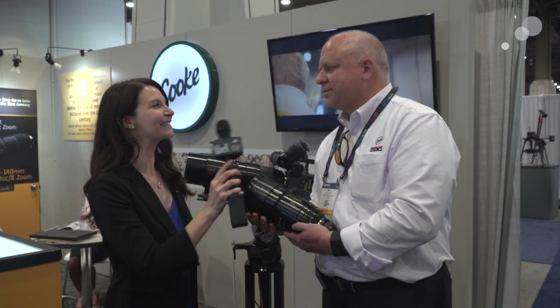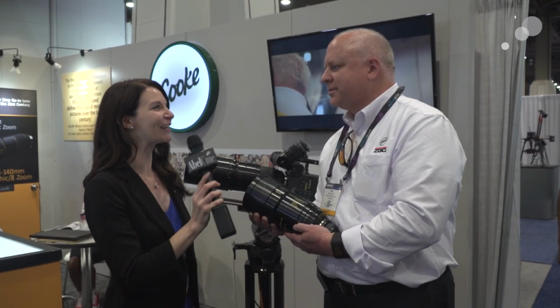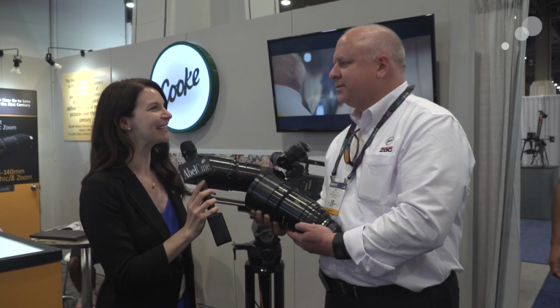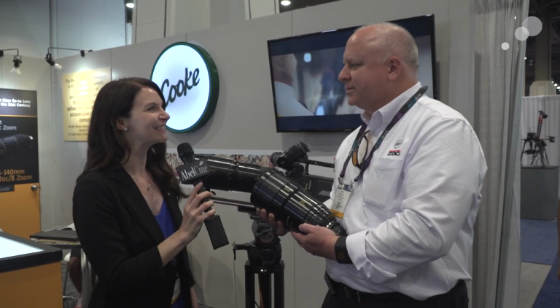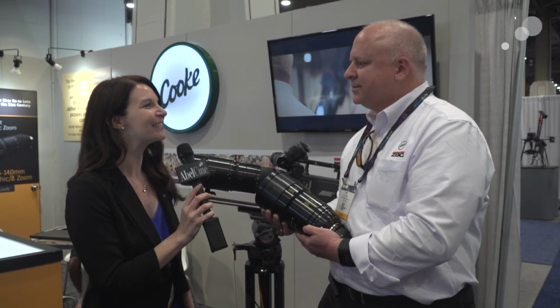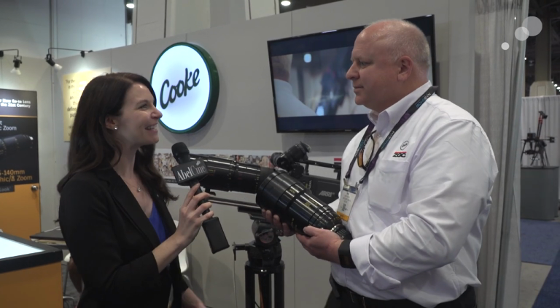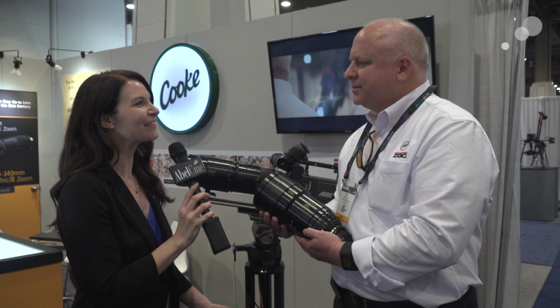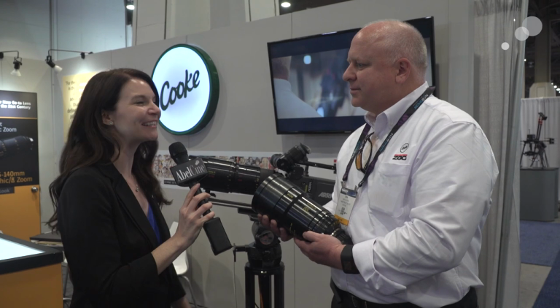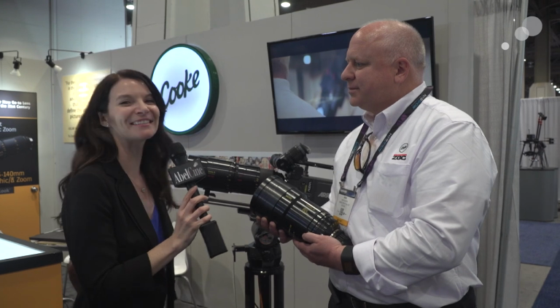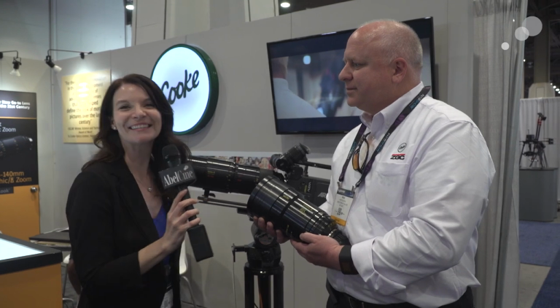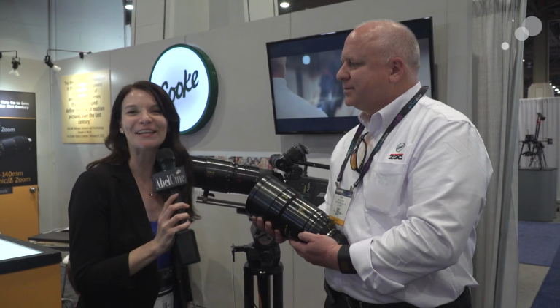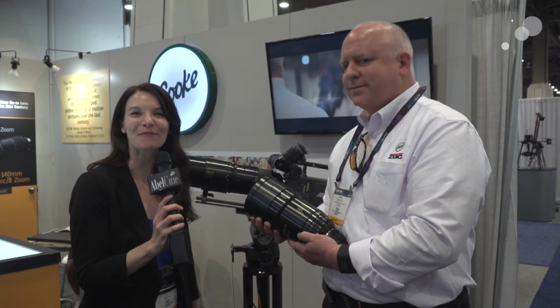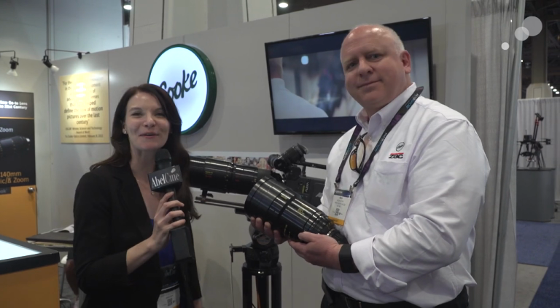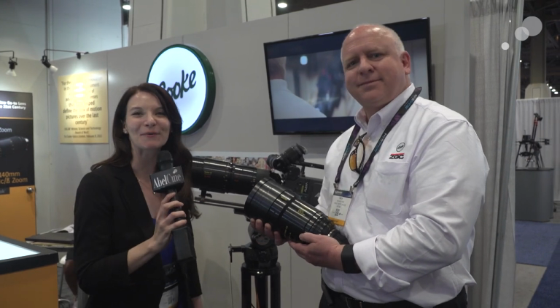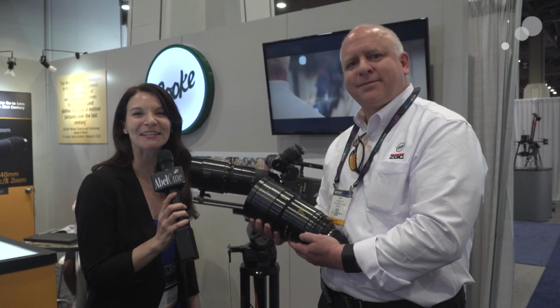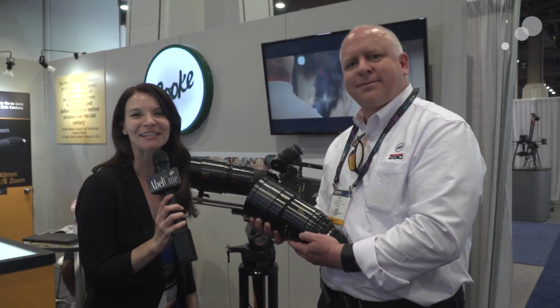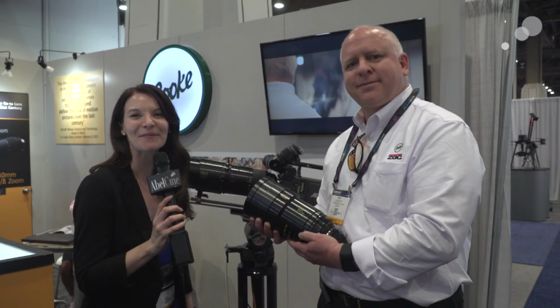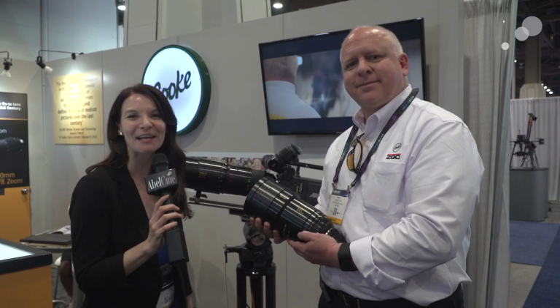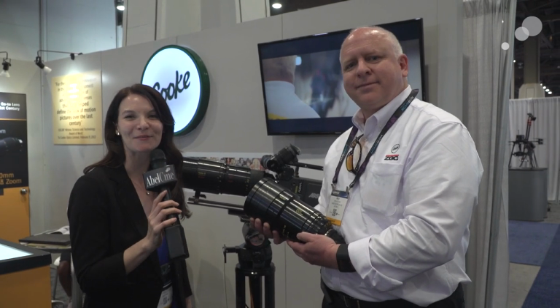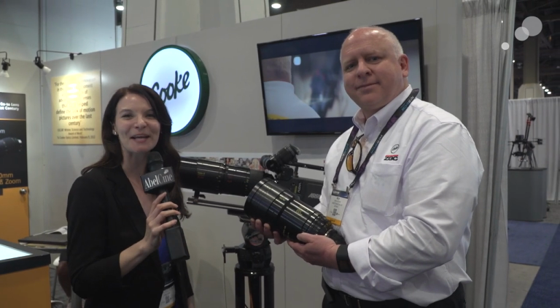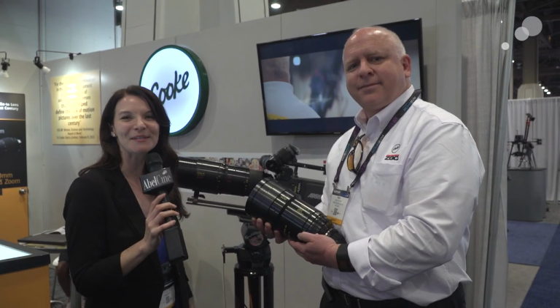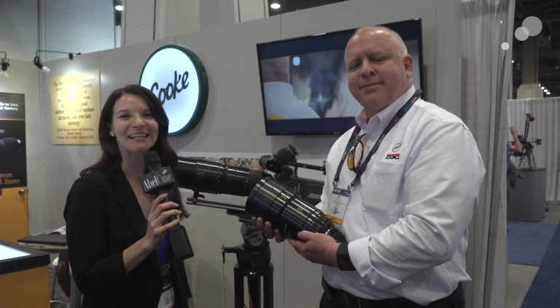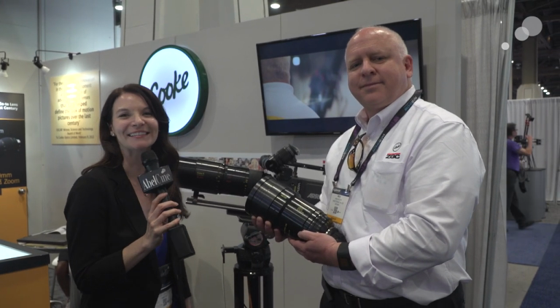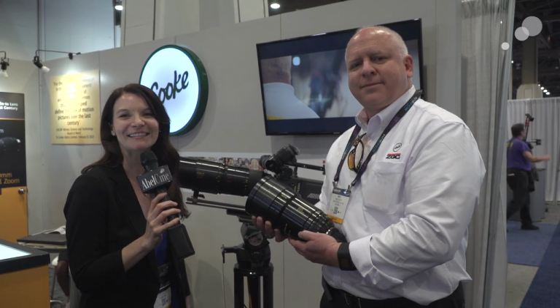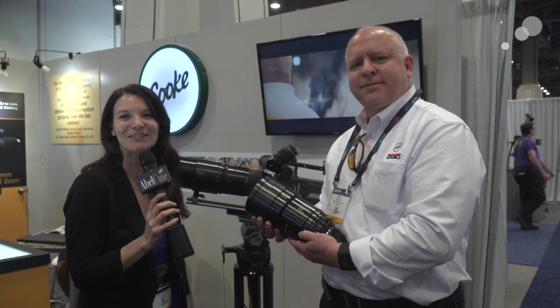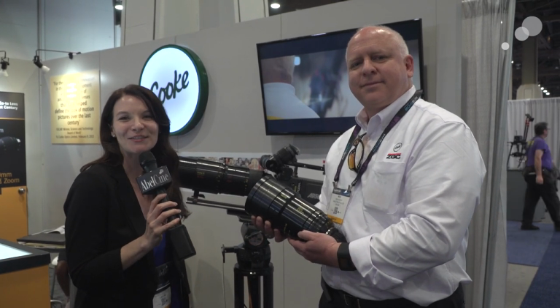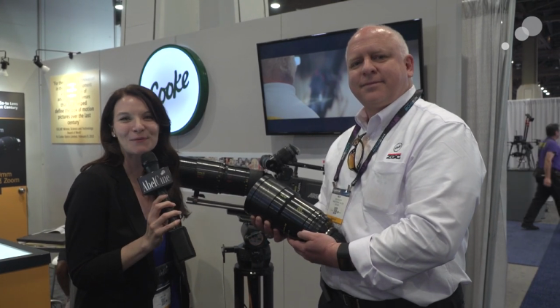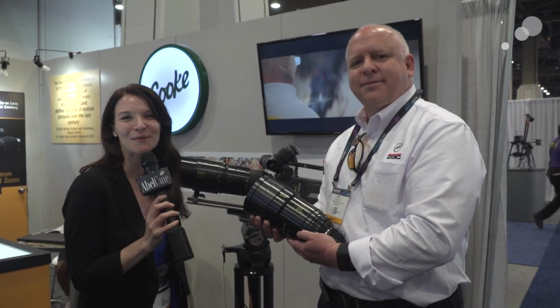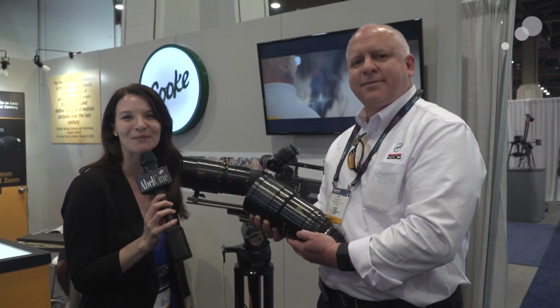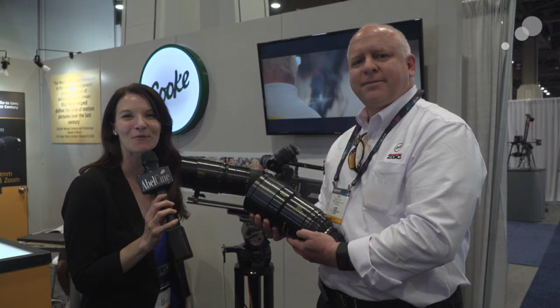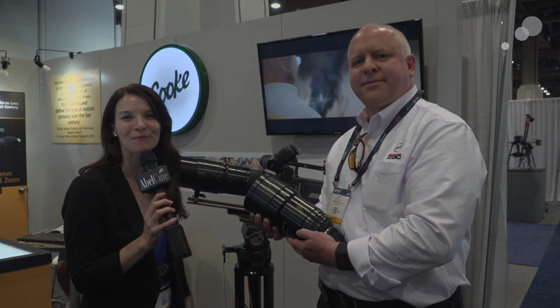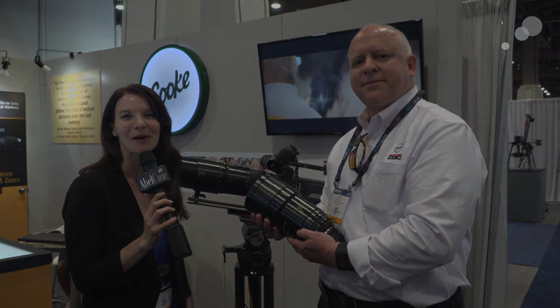Great. Well, thank you Rich. Thank you everyone for watching. I'm Megan from AbleCine — catch us soon from the showroom floor.